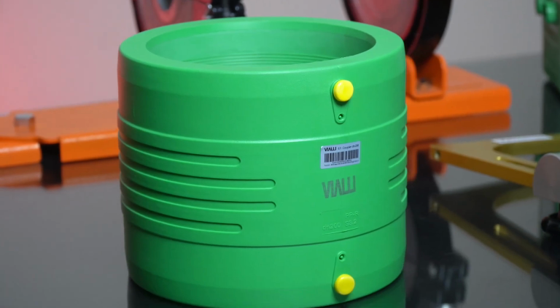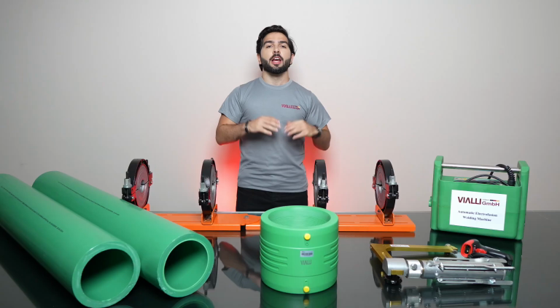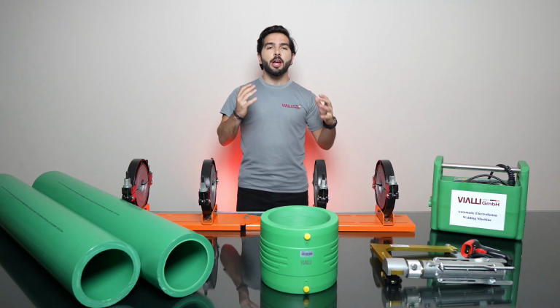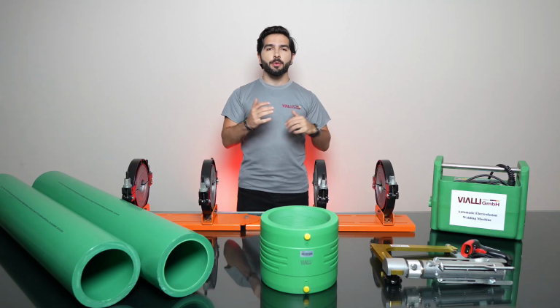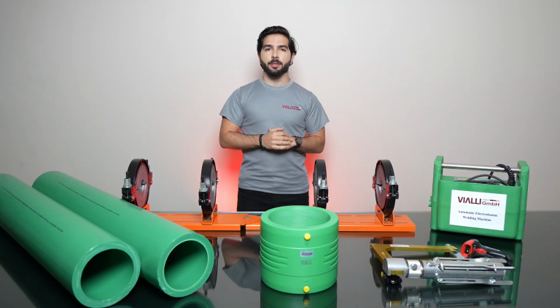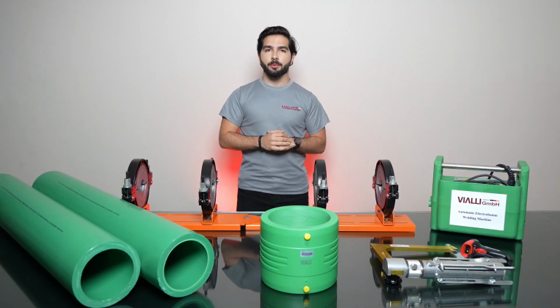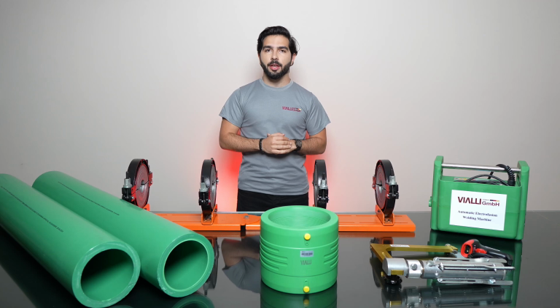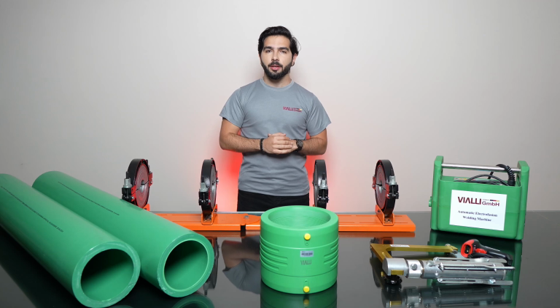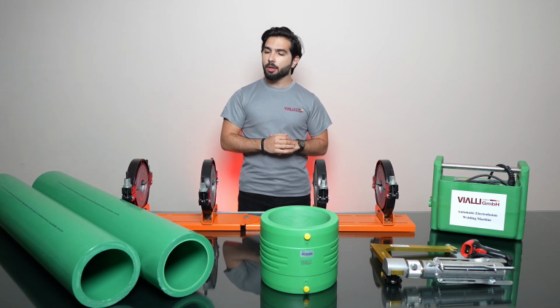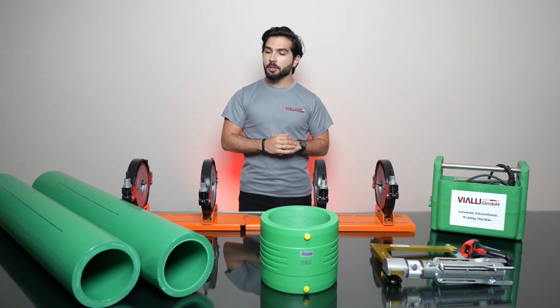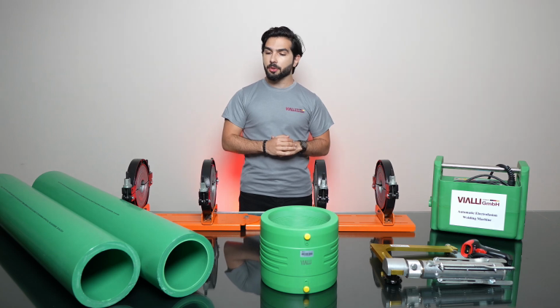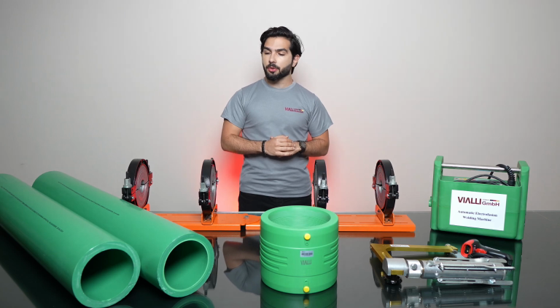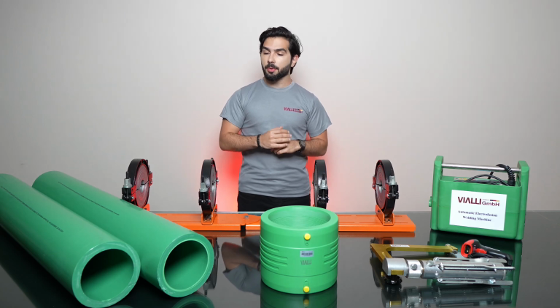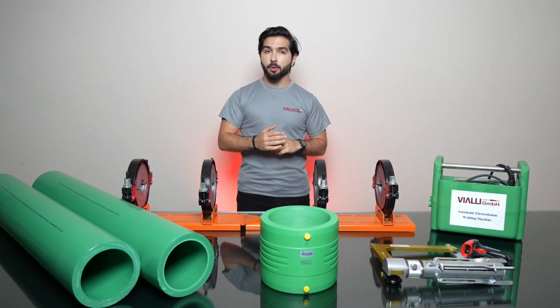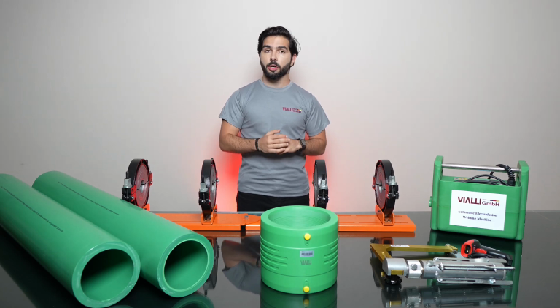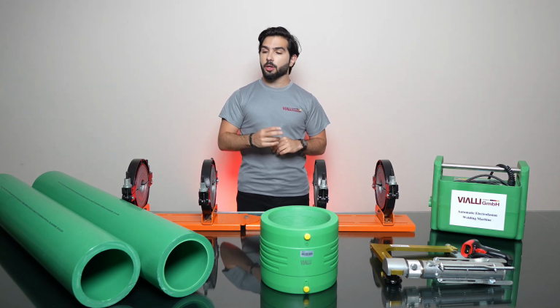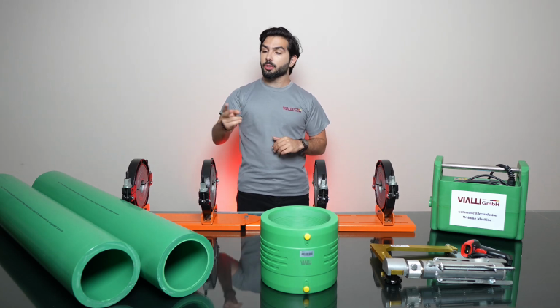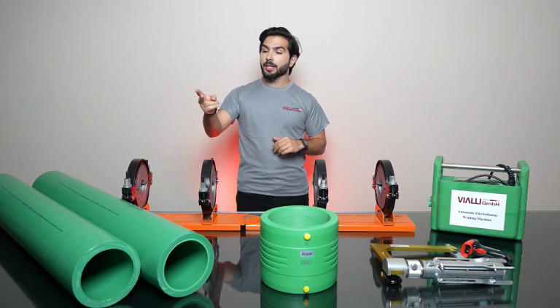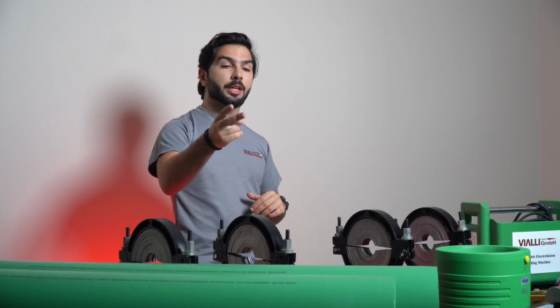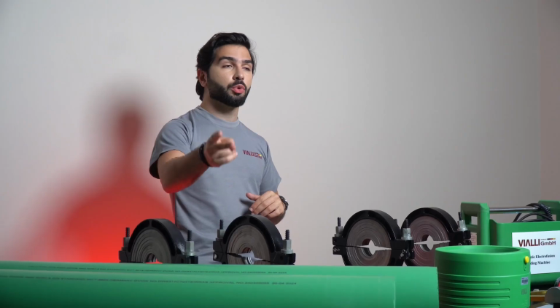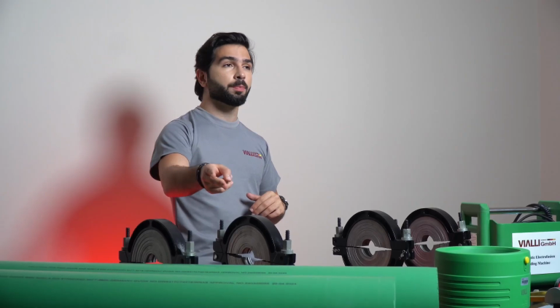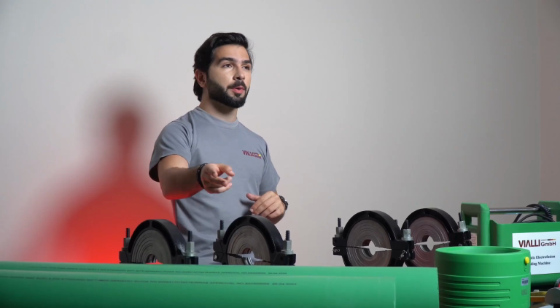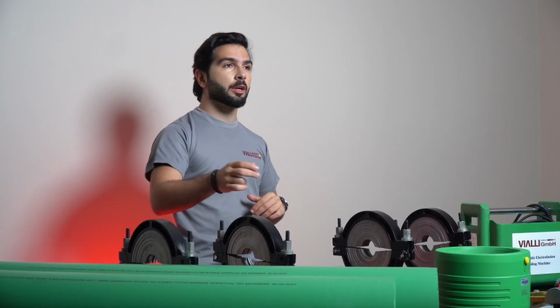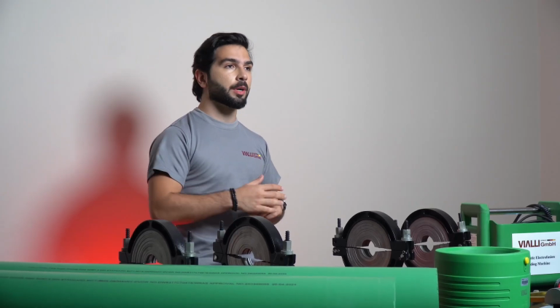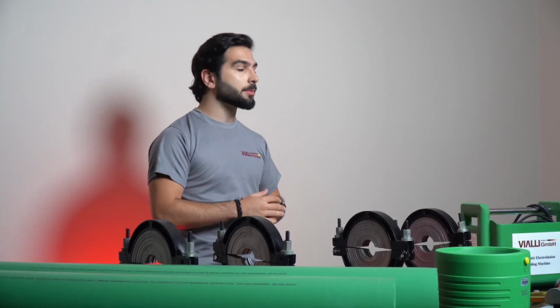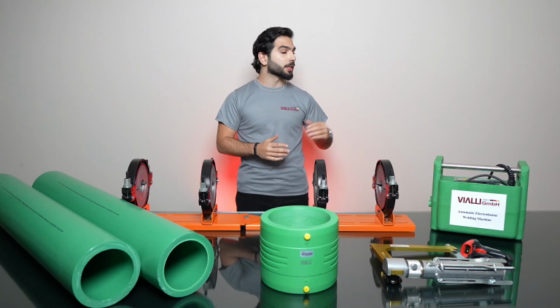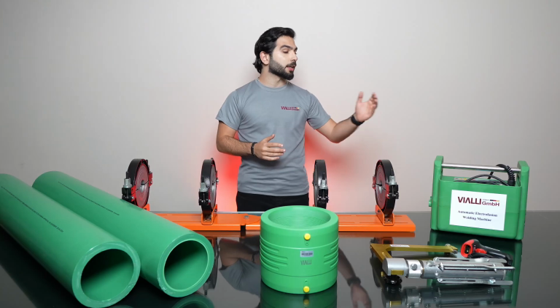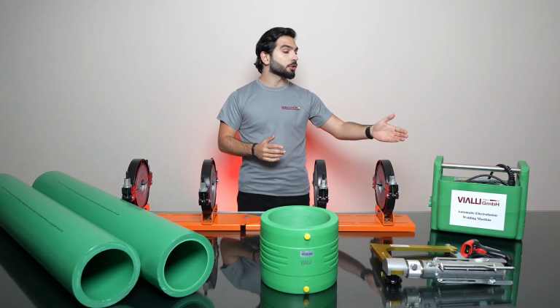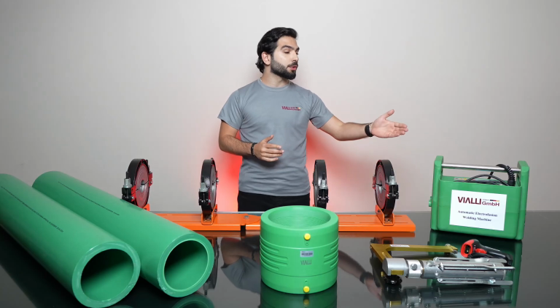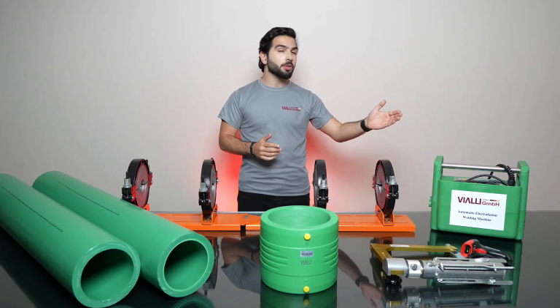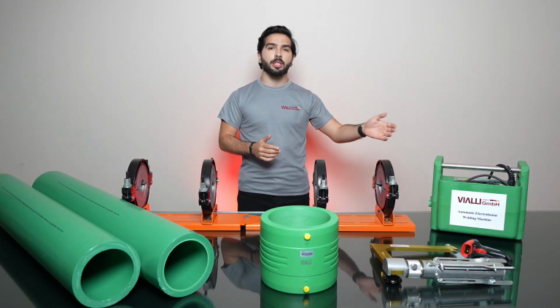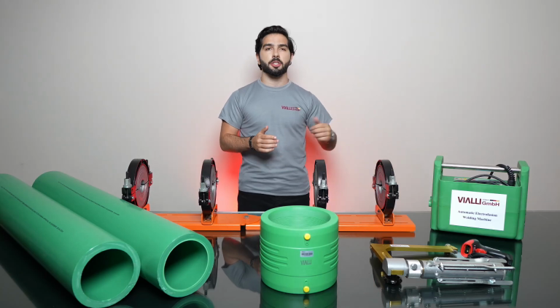Hello everyone. Today I'll be showing you a brief tutorial on how to weld PPR pipes using an electrofusion machine.